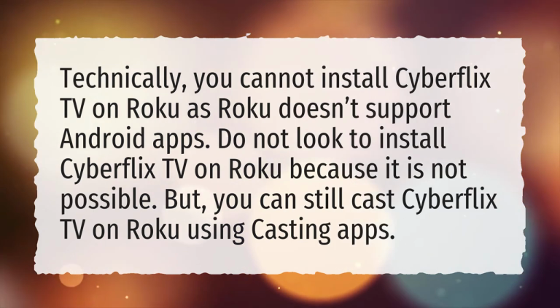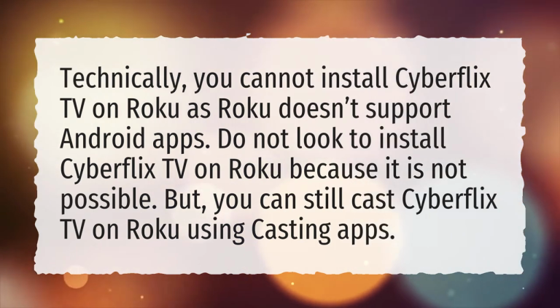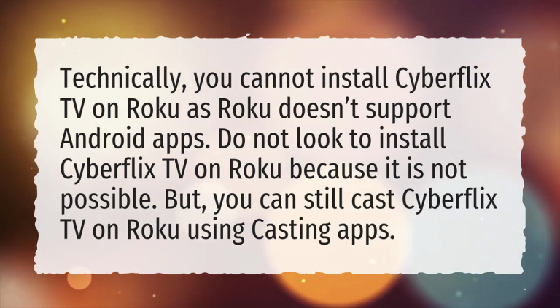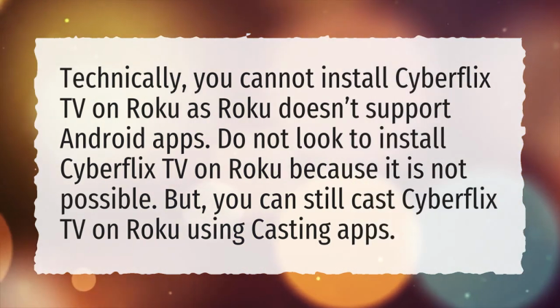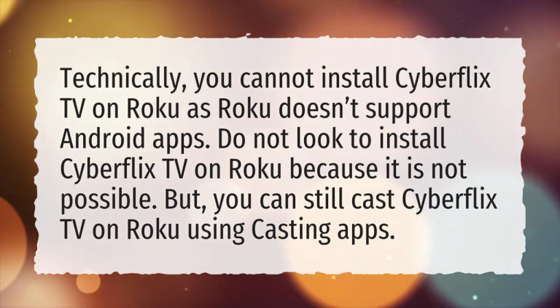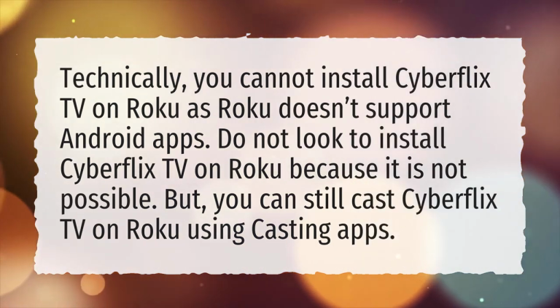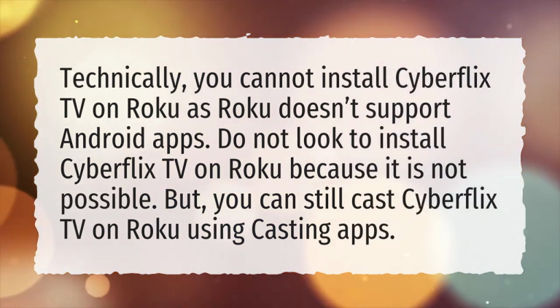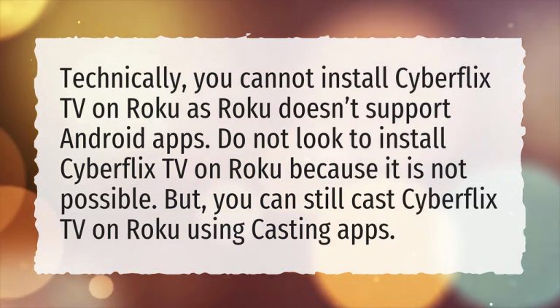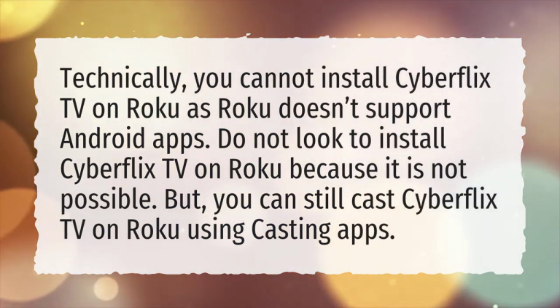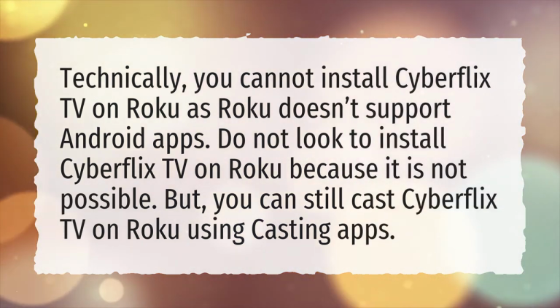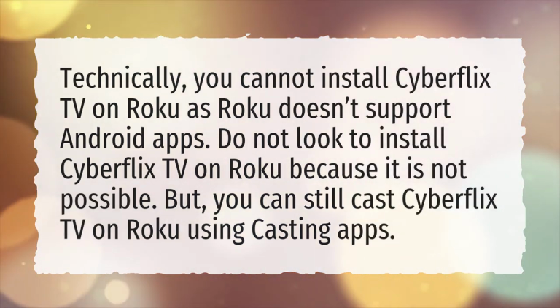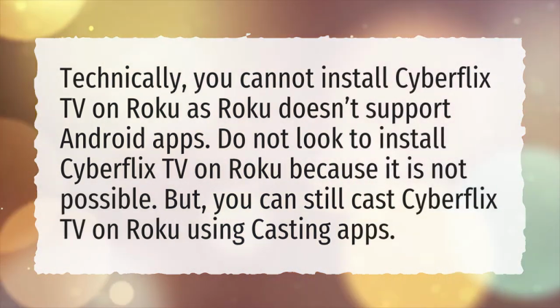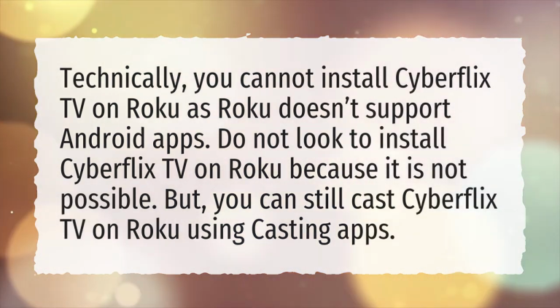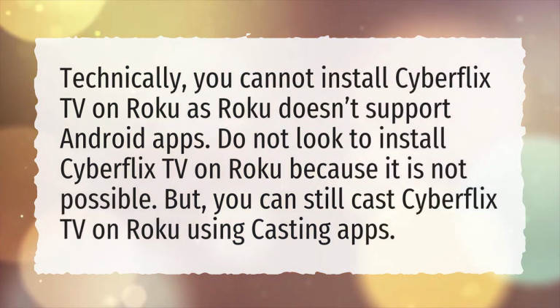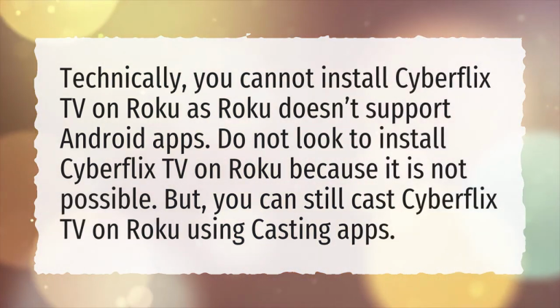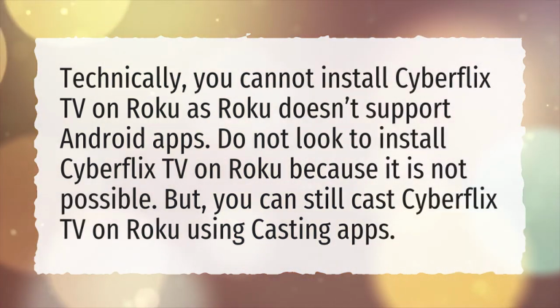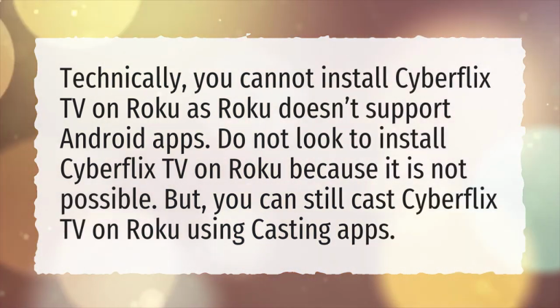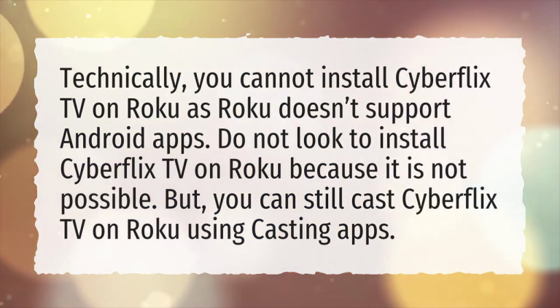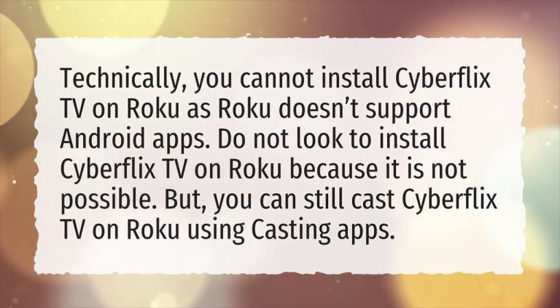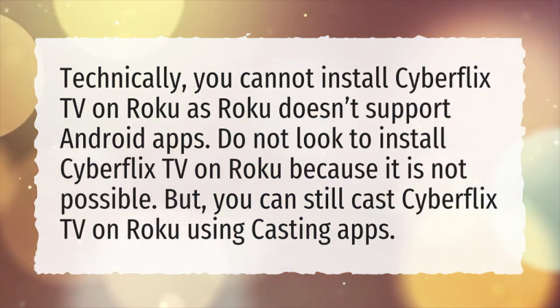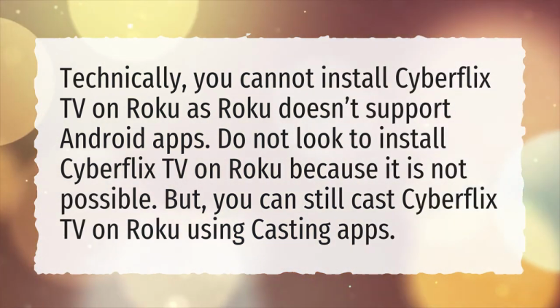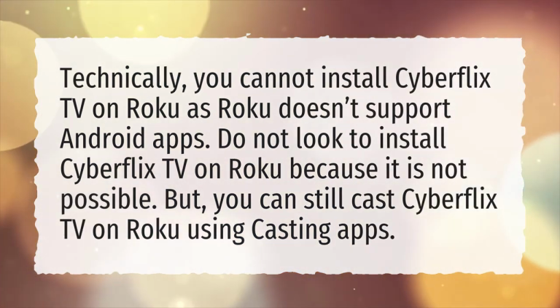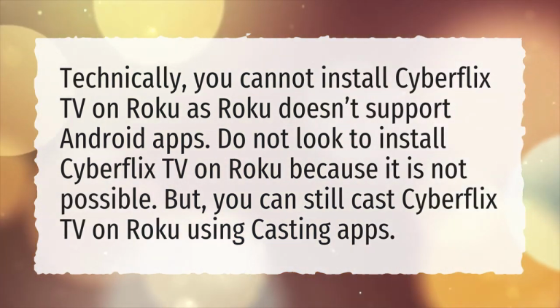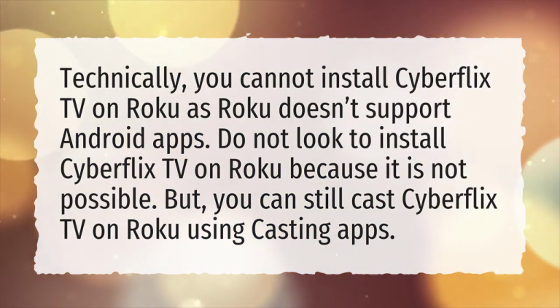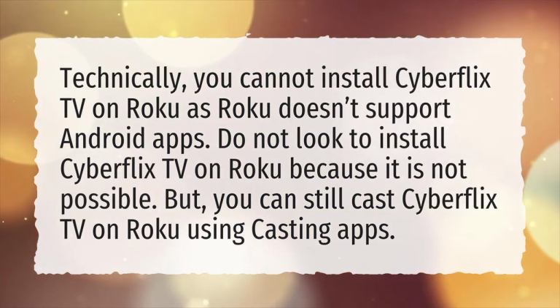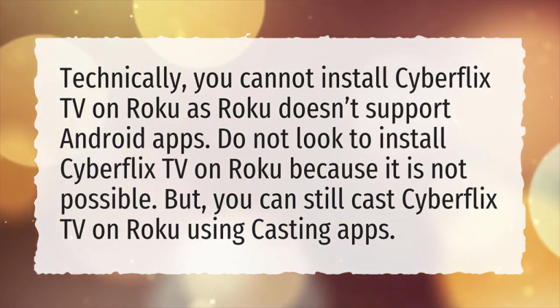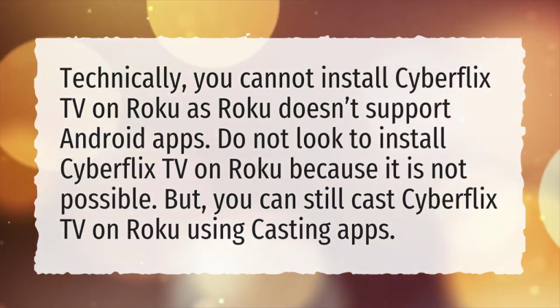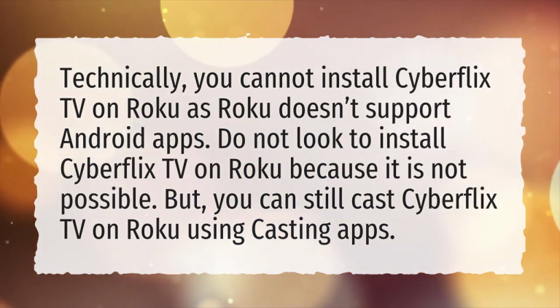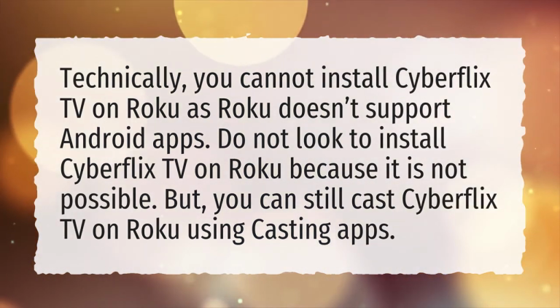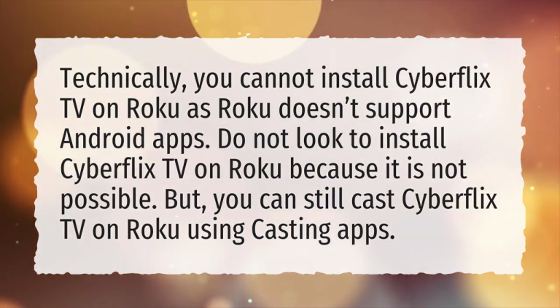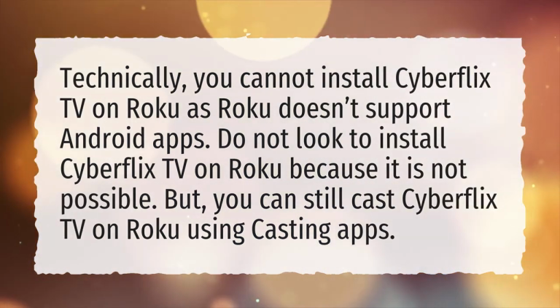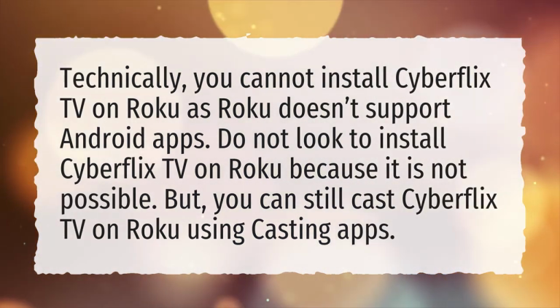But you can still cast Cyberflix TV on Roku using casting apps.